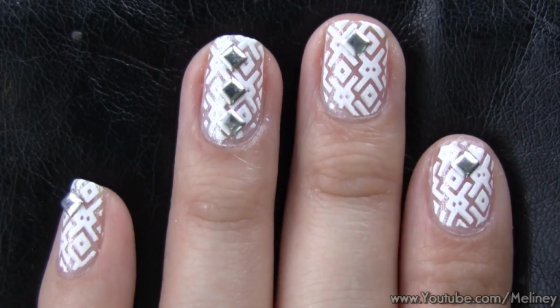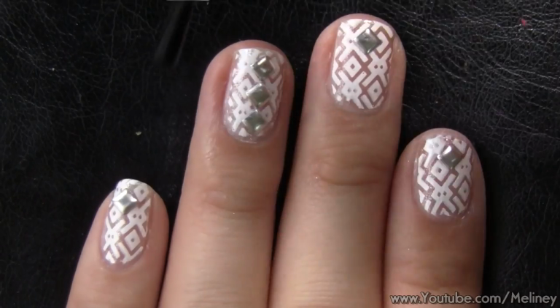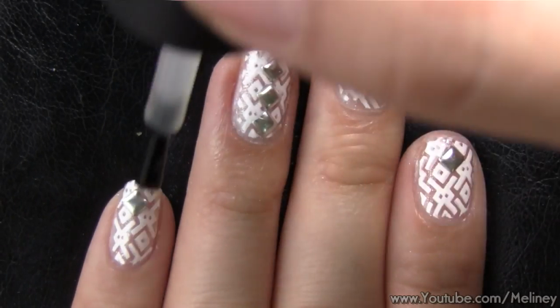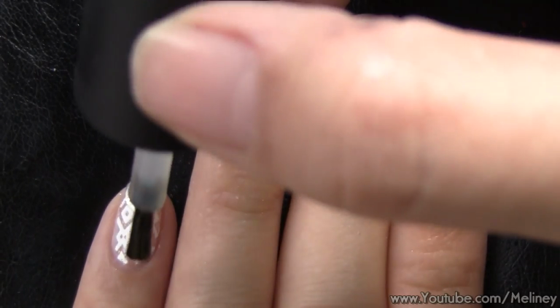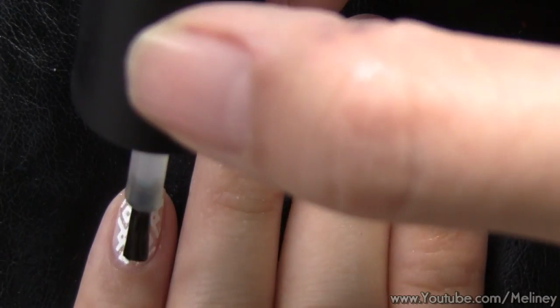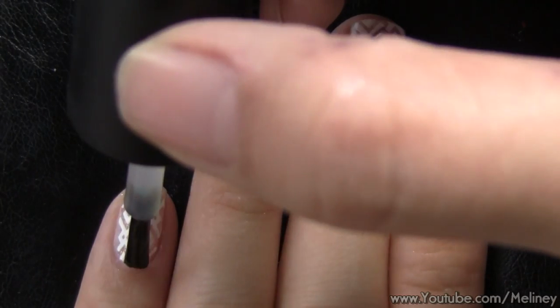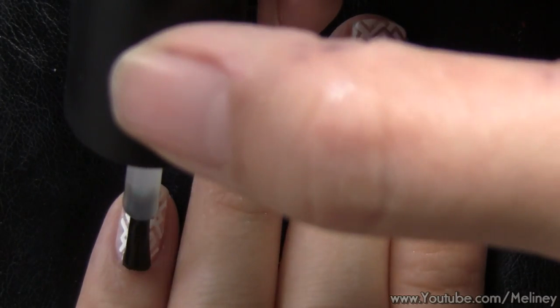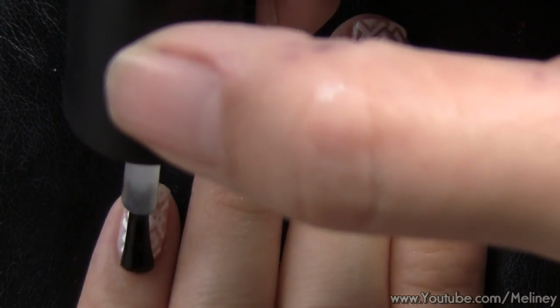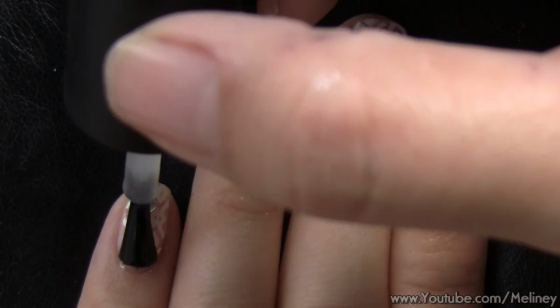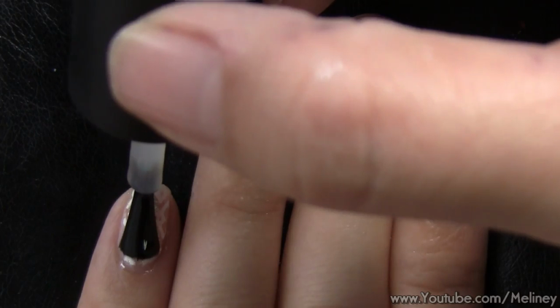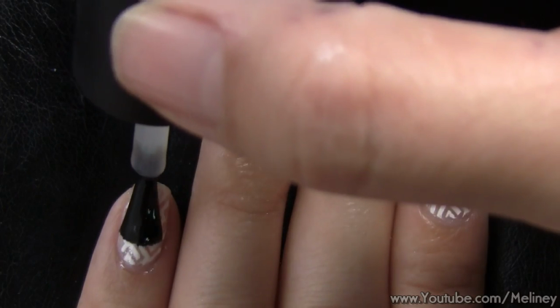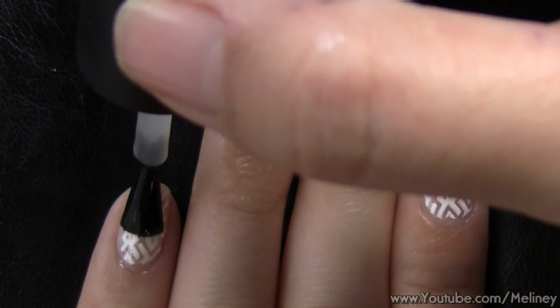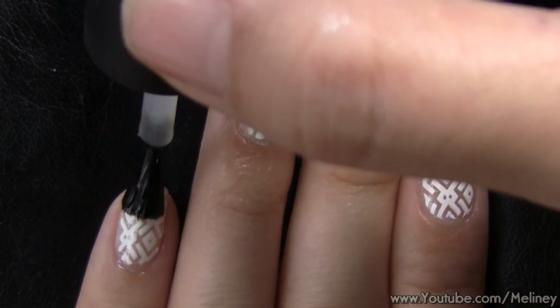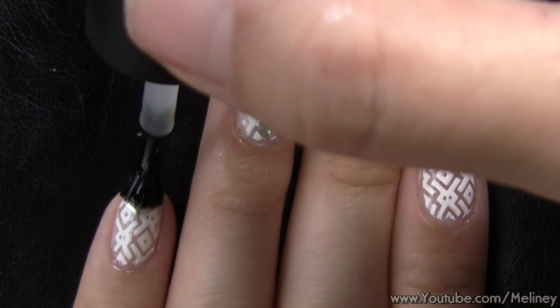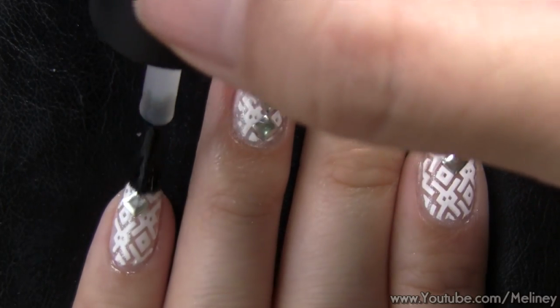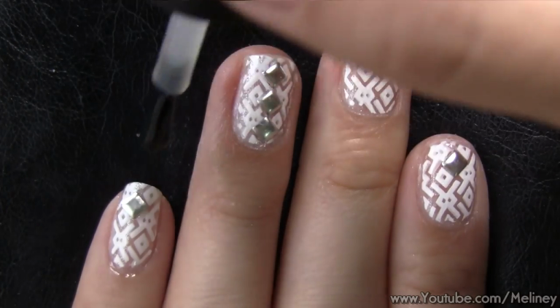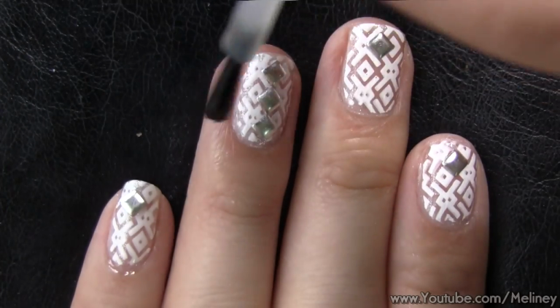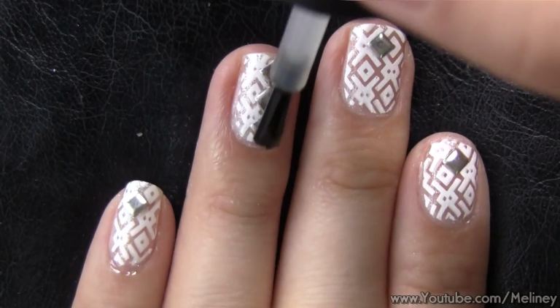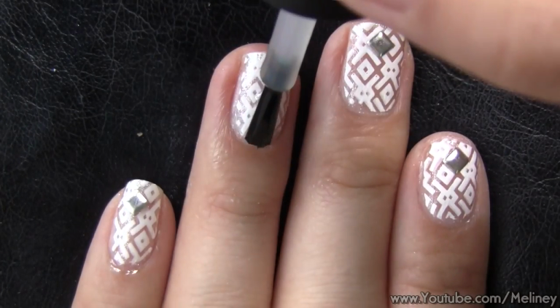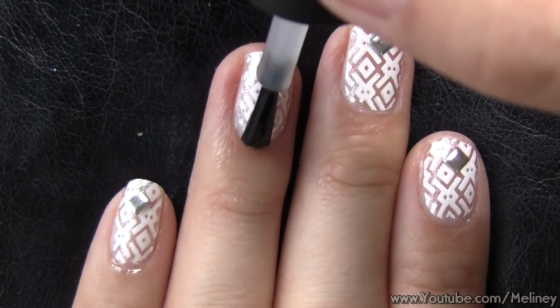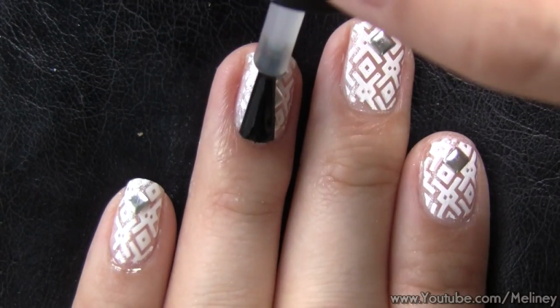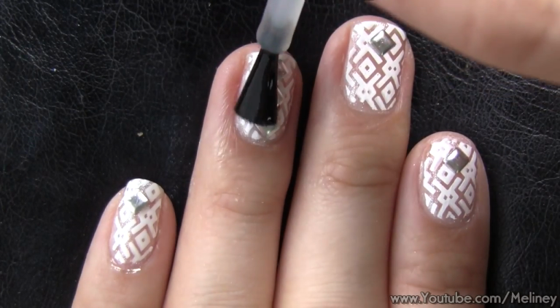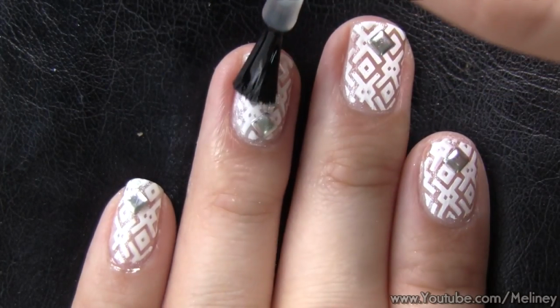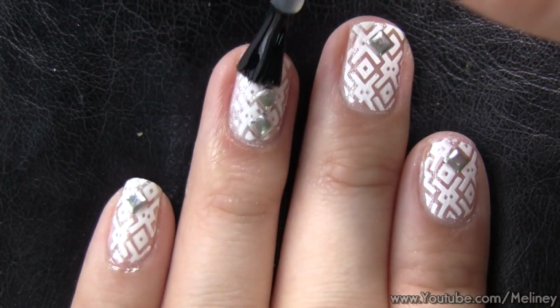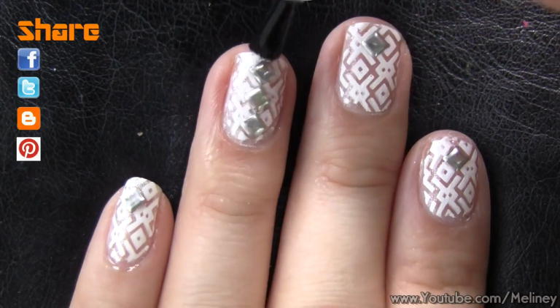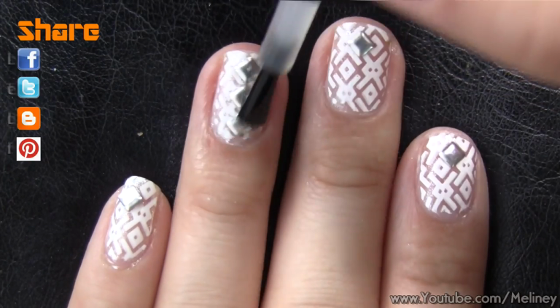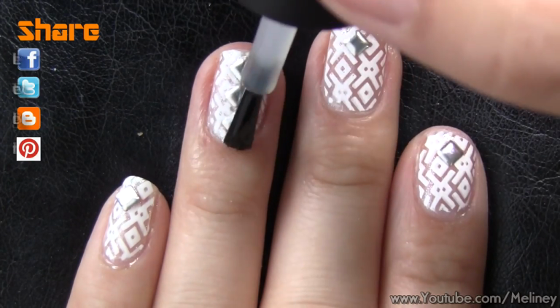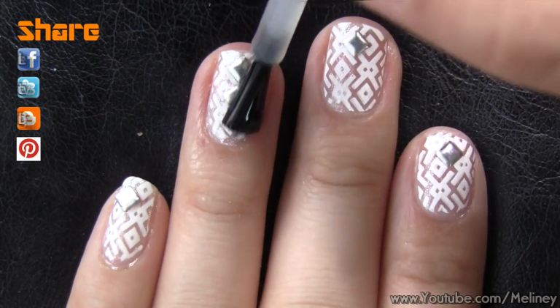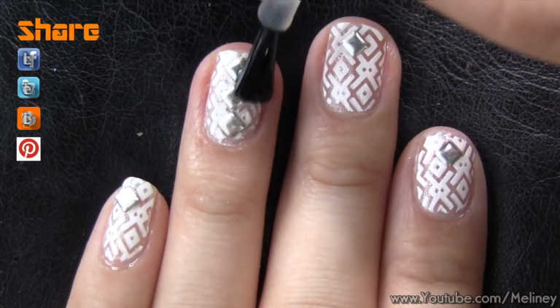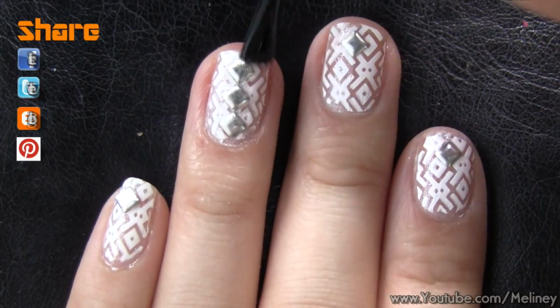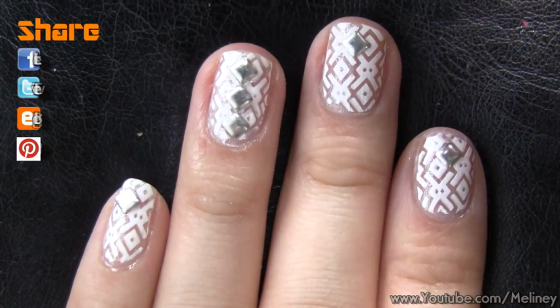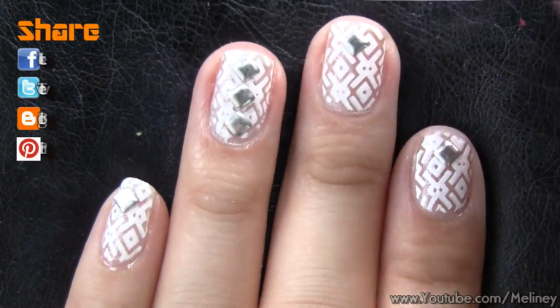When you're done, apply top coat to seal in the decals and protect your design for a lasting finish.